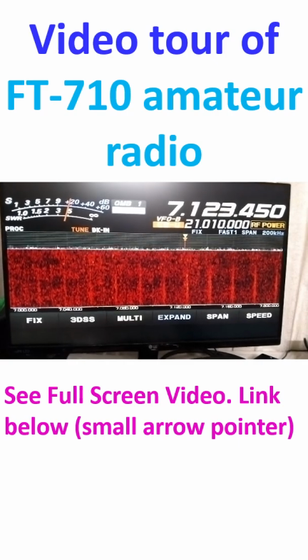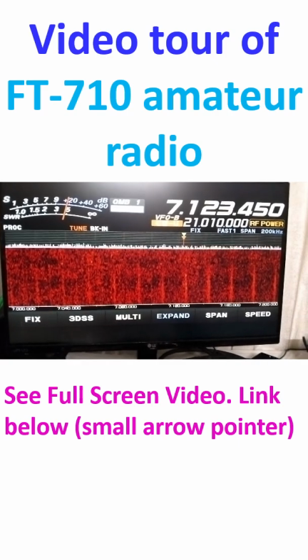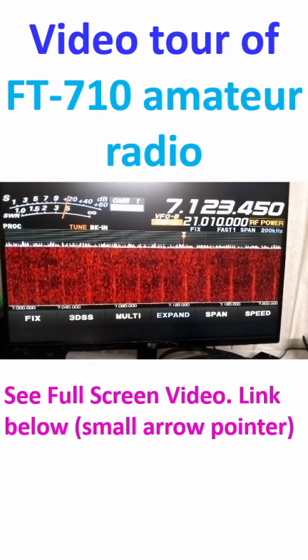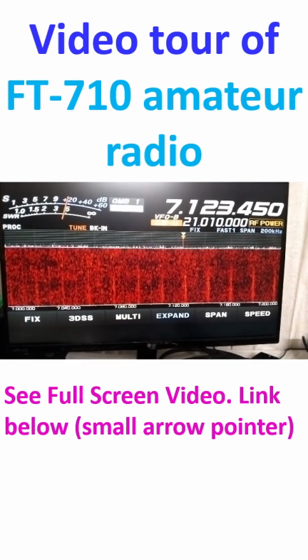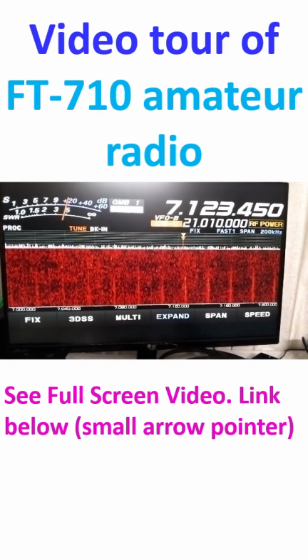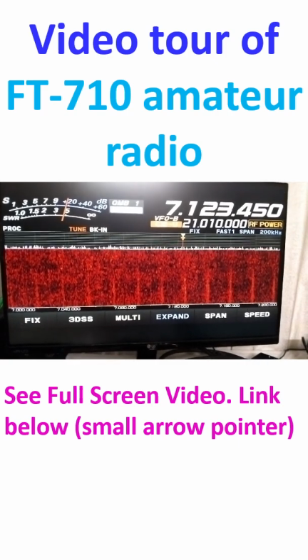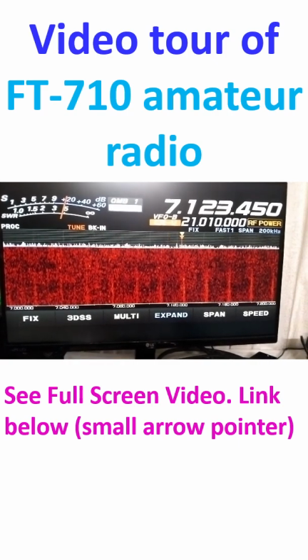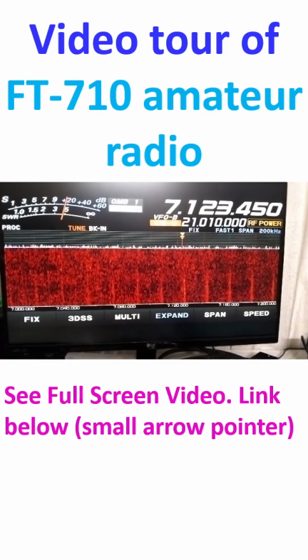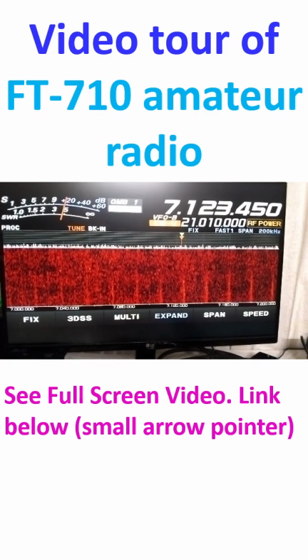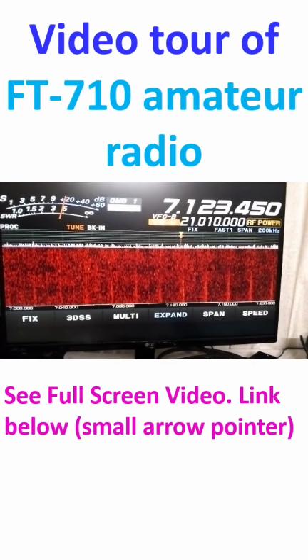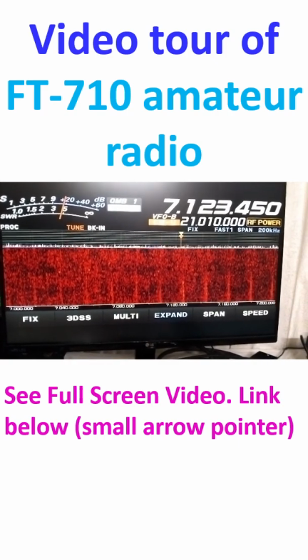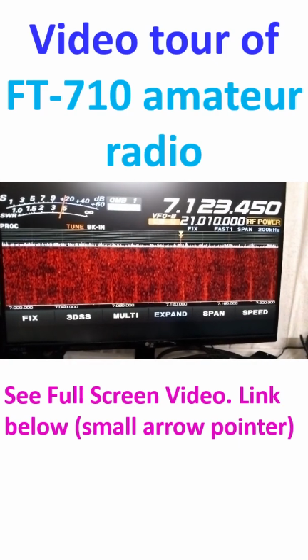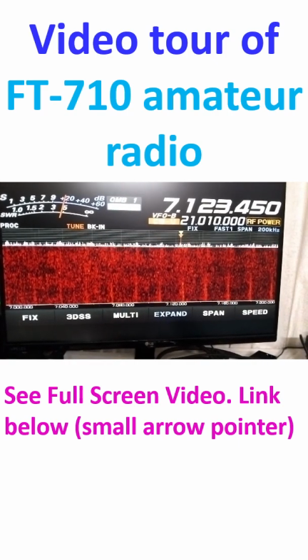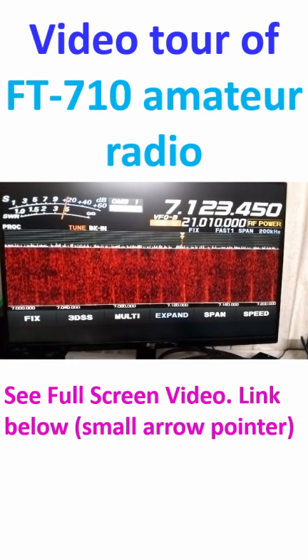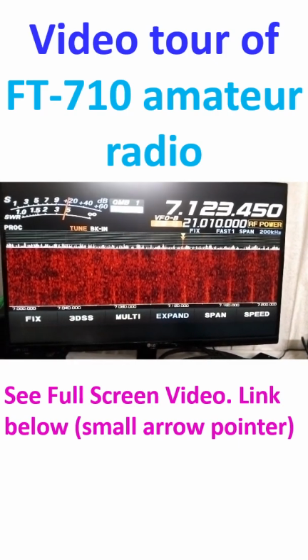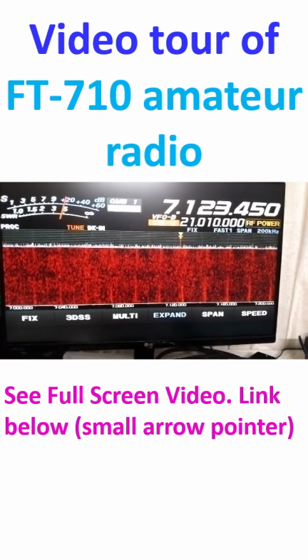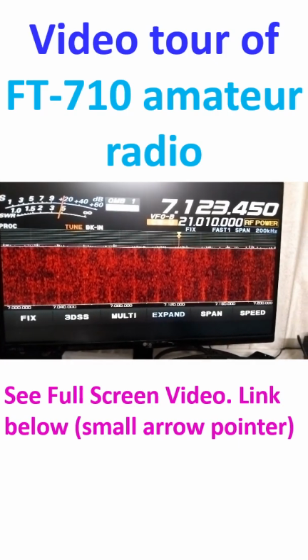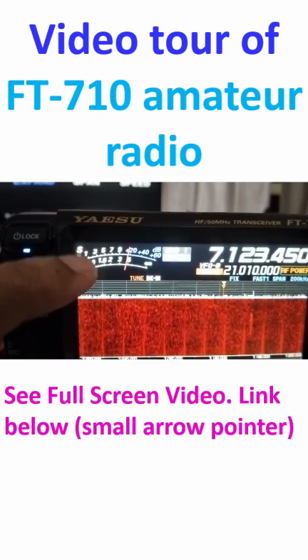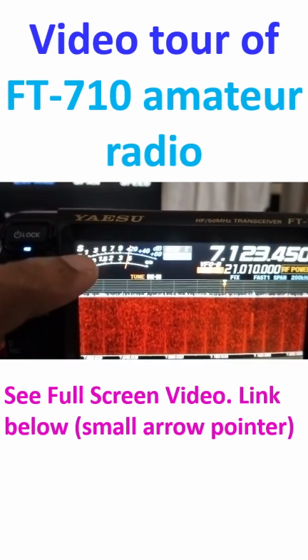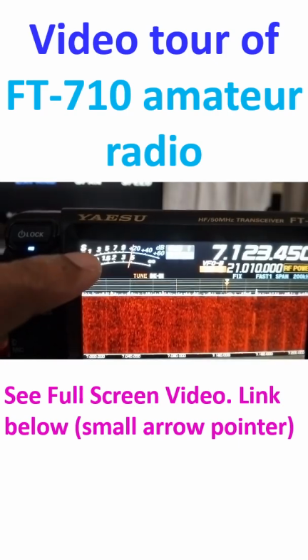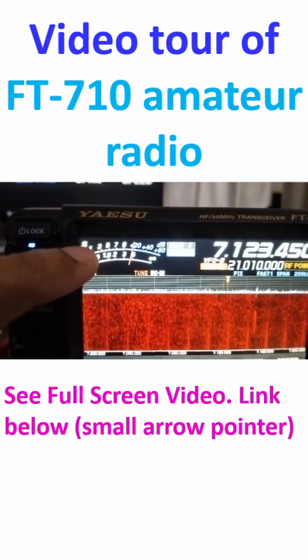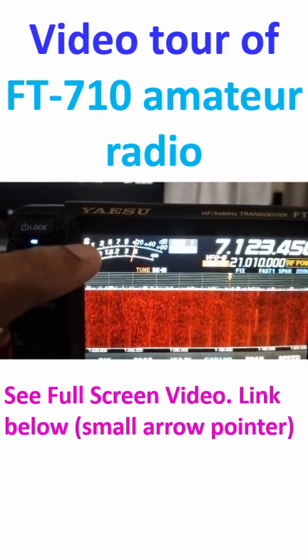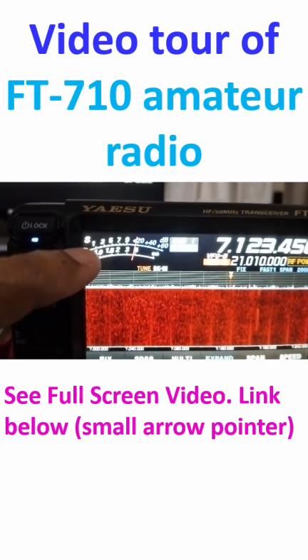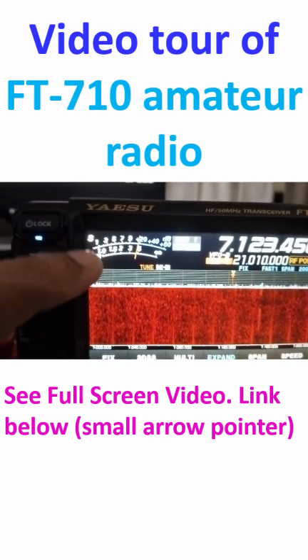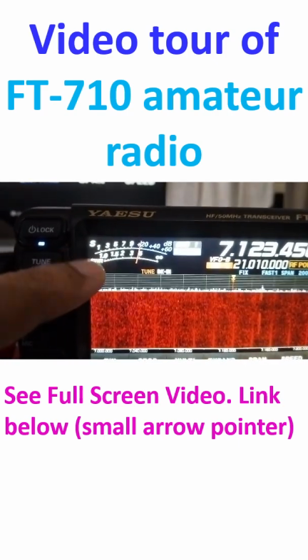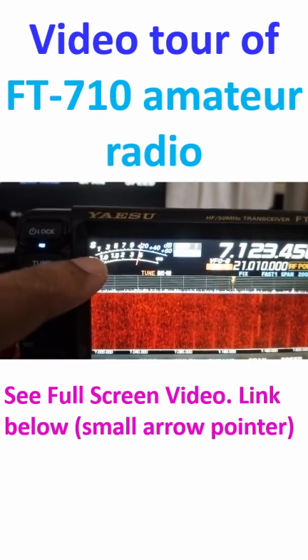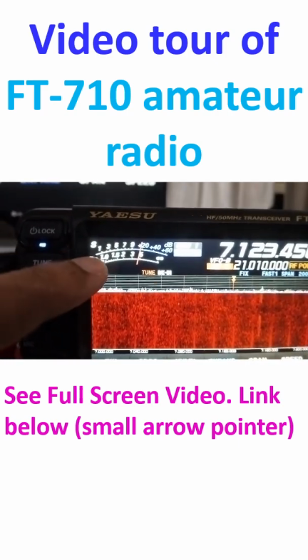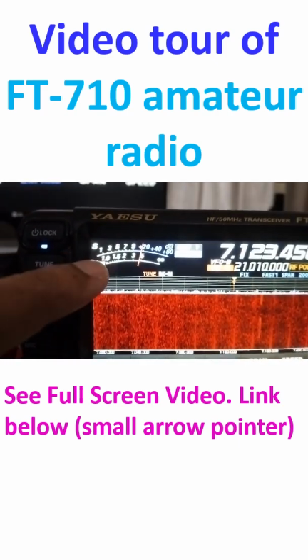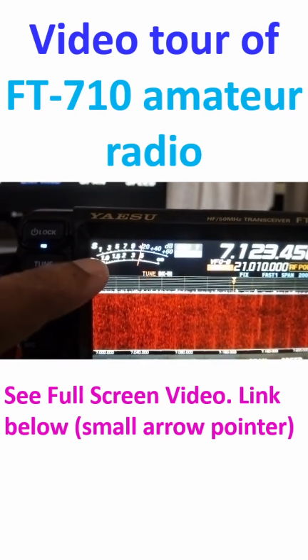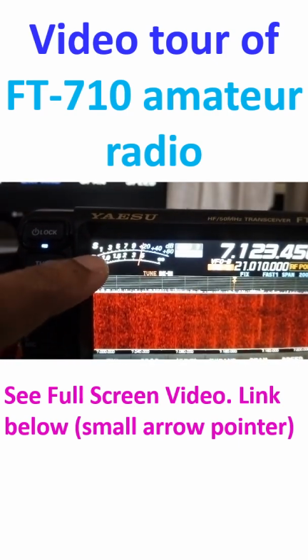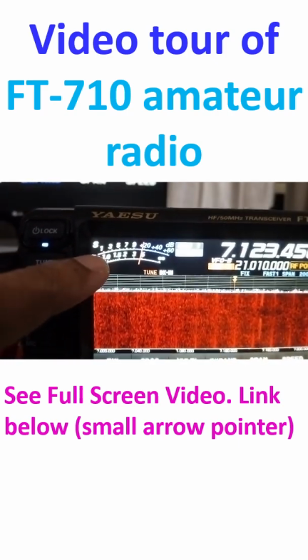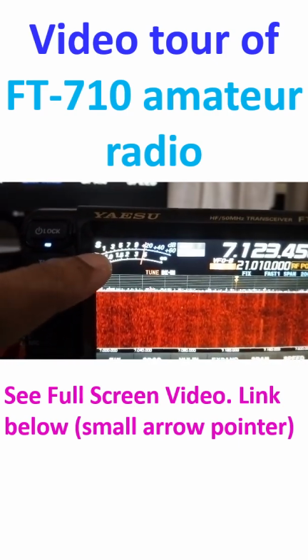This is the DVI-D monitor output. There is also the meter, which has multiple functions.